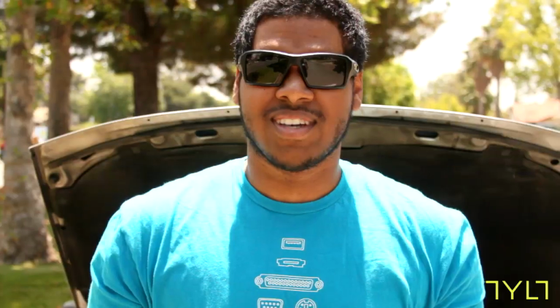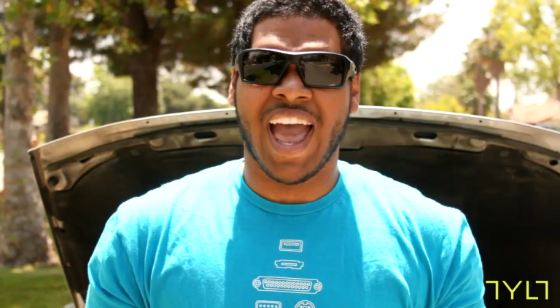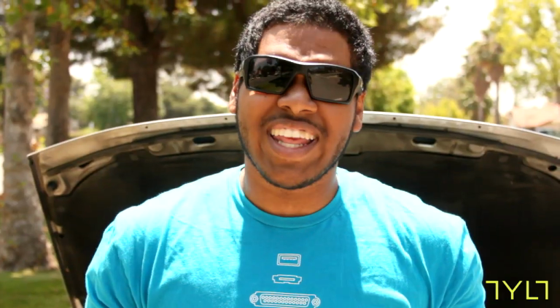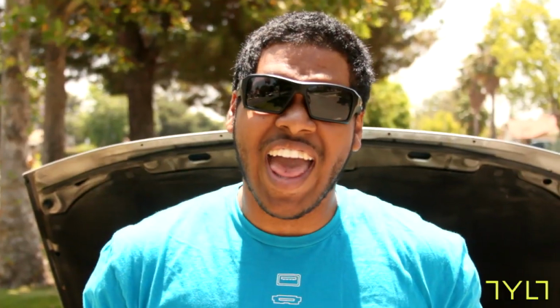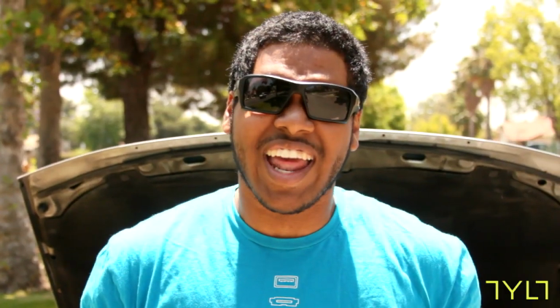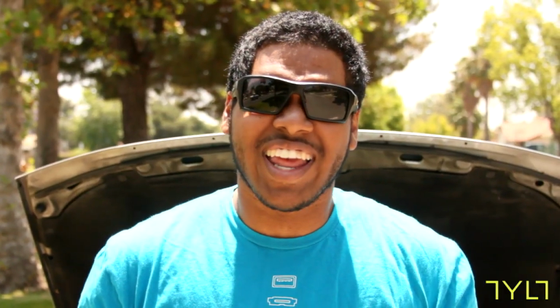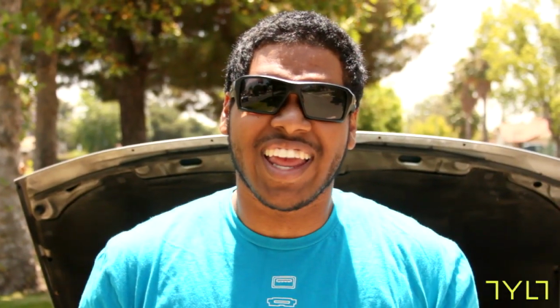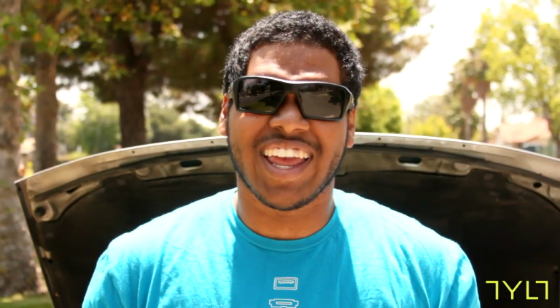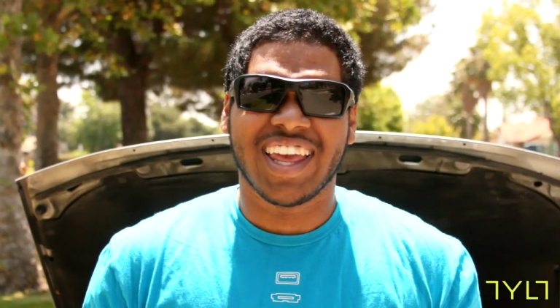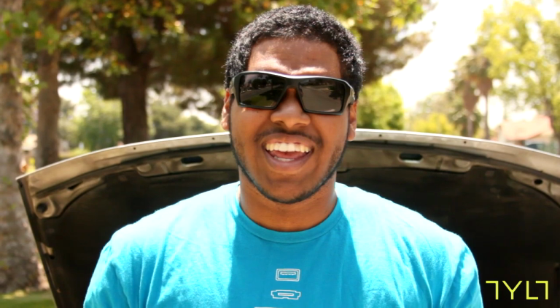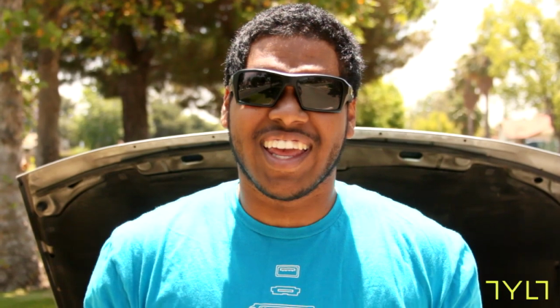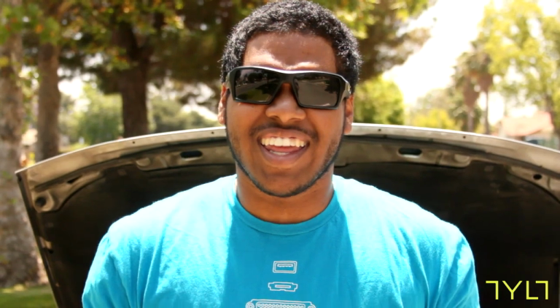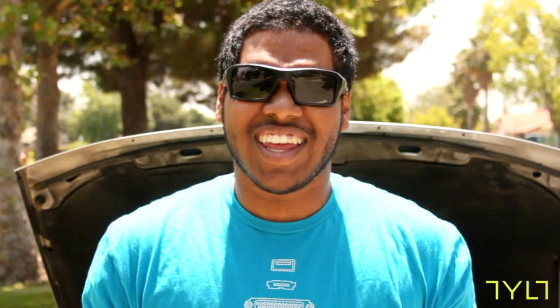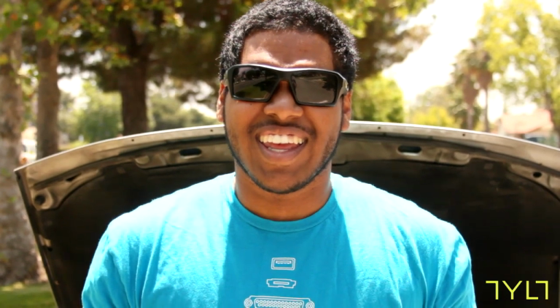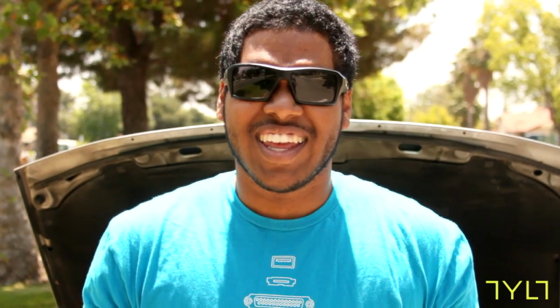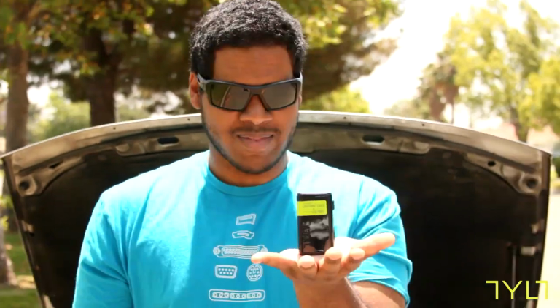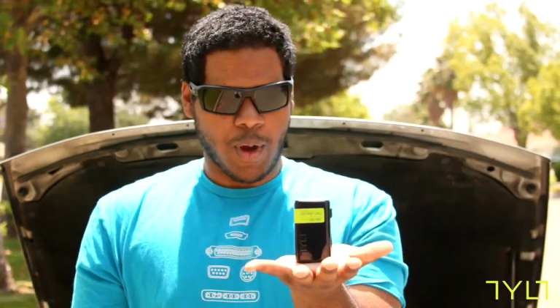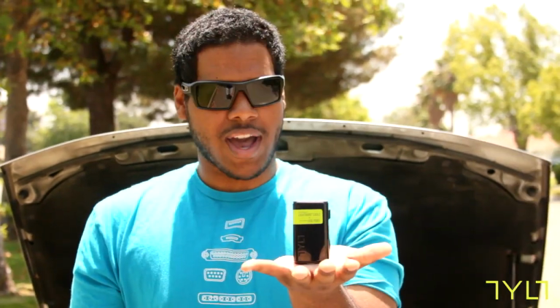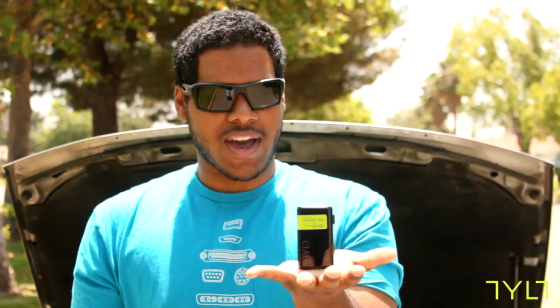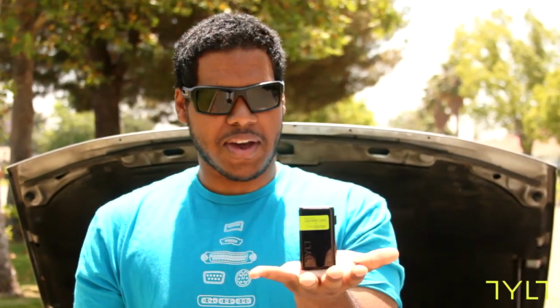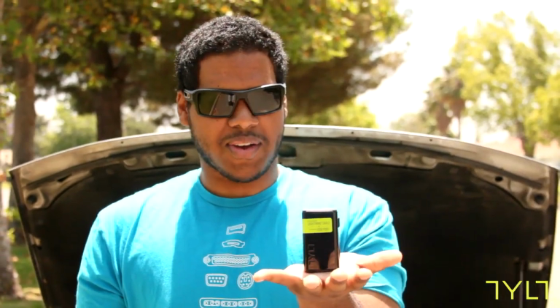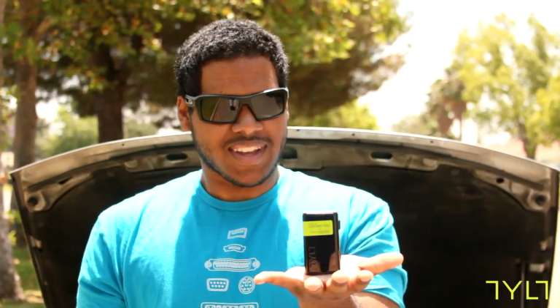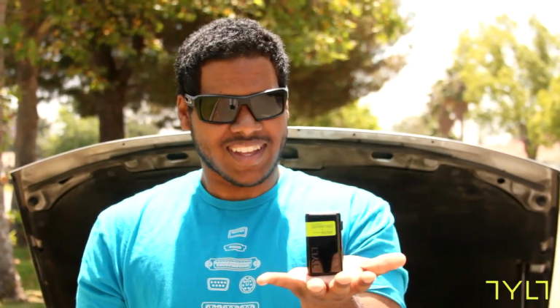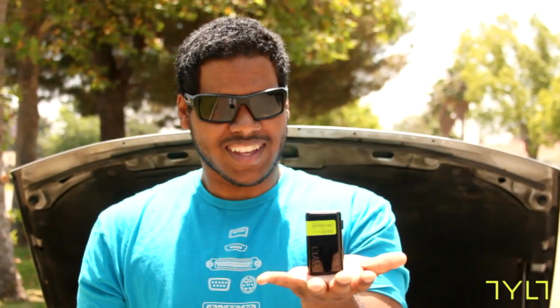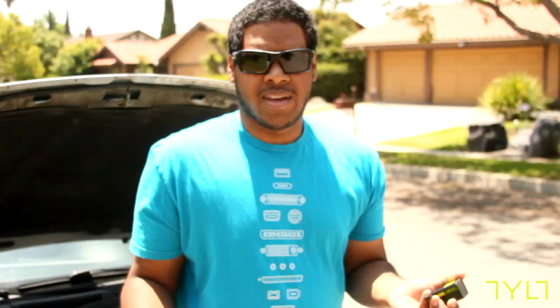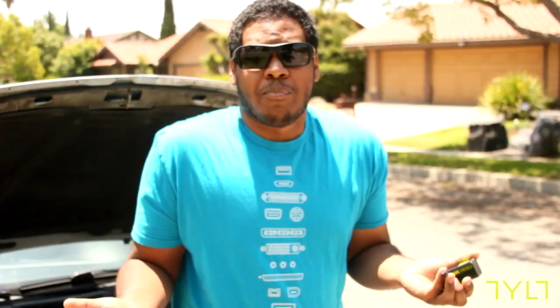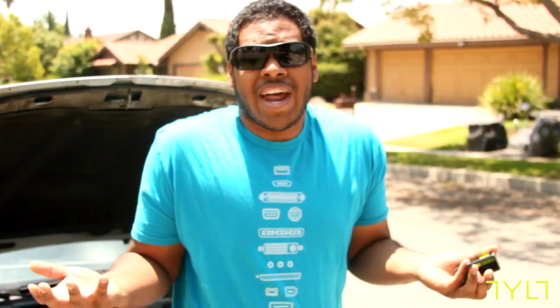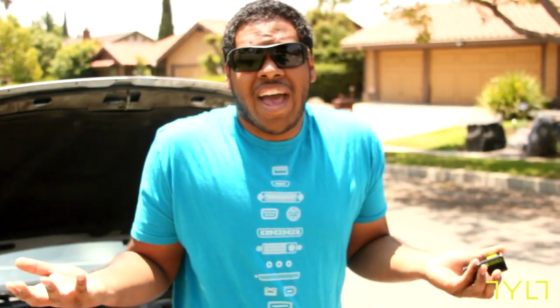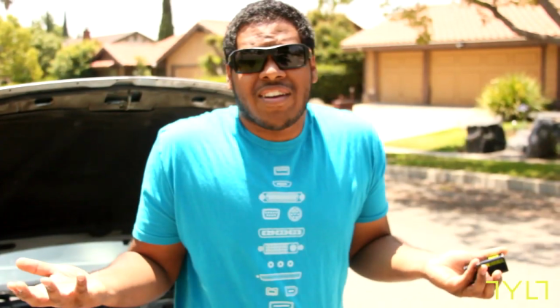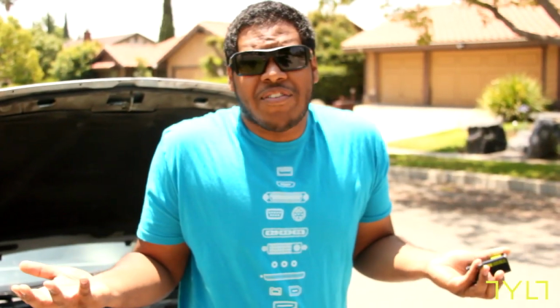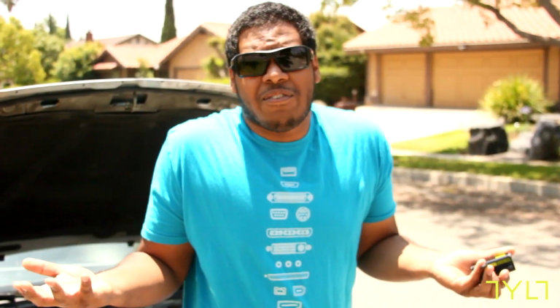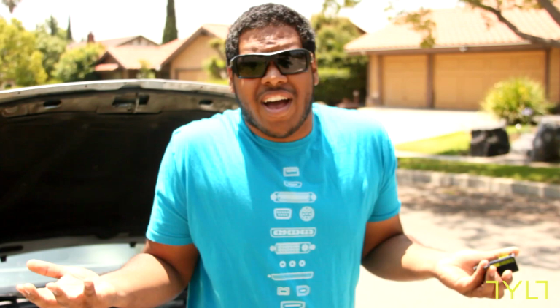I need that. Well, hold out your hand, poor and broke college student. Whoa. Whoa is right. But I don't have an iPhone 5.